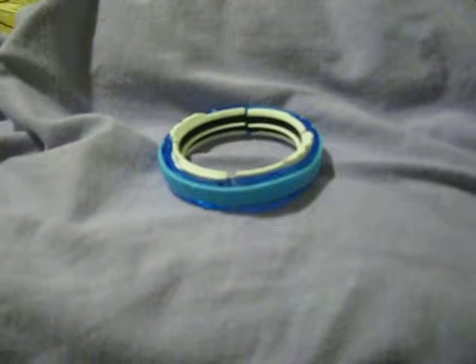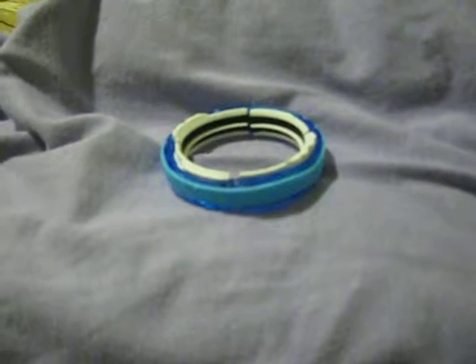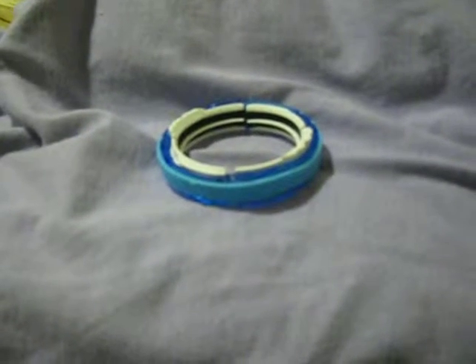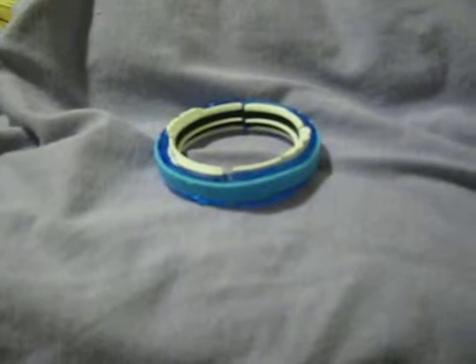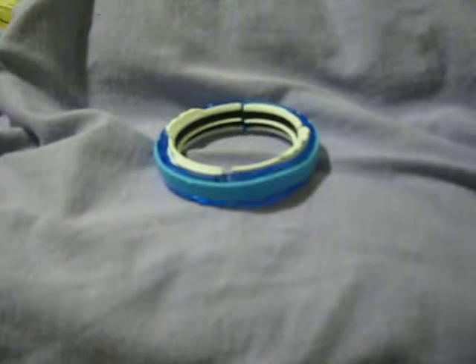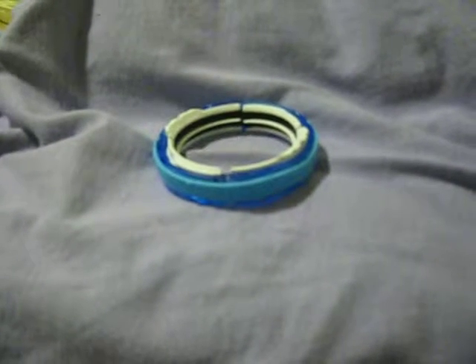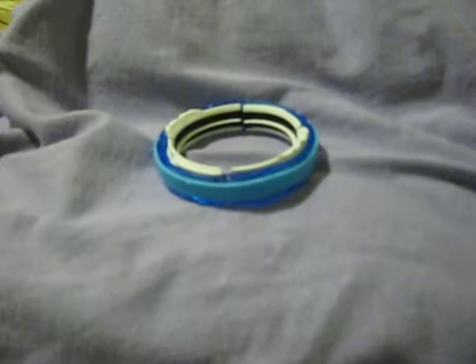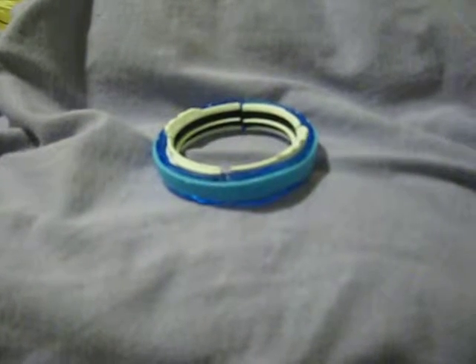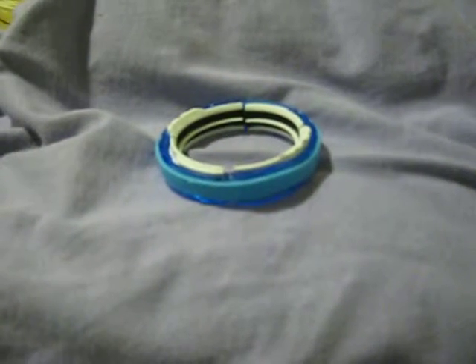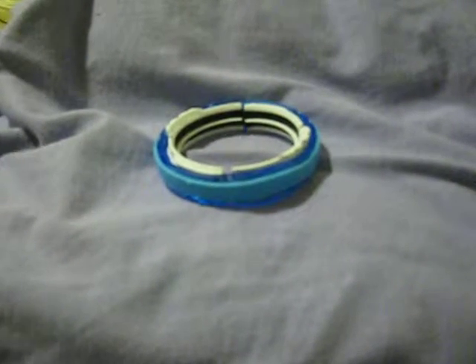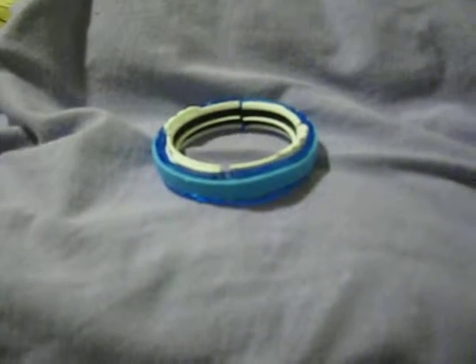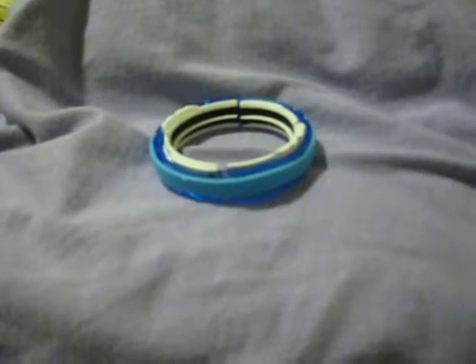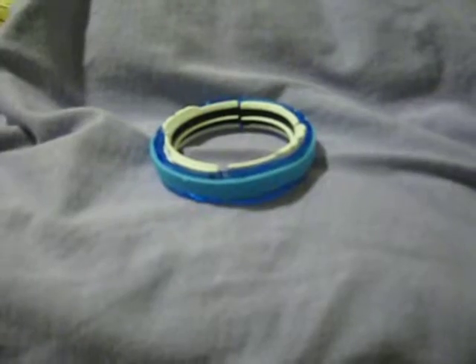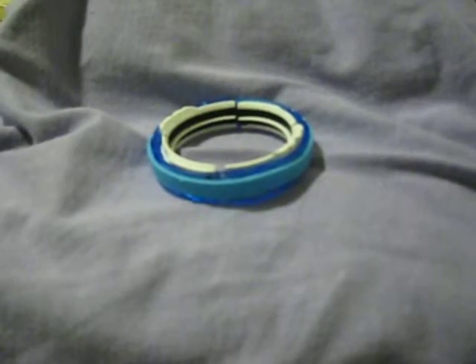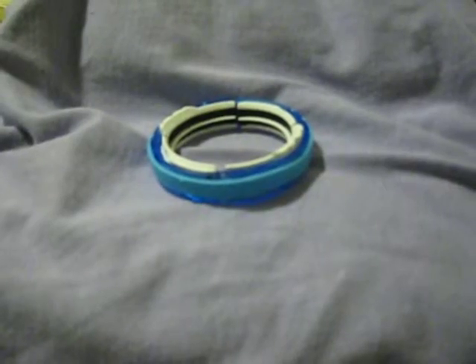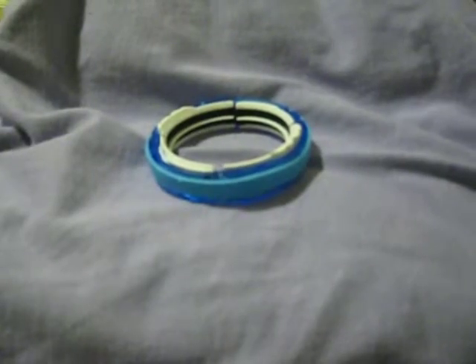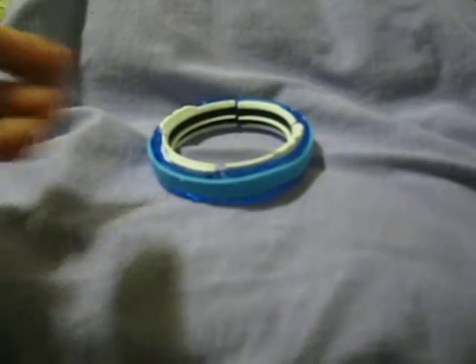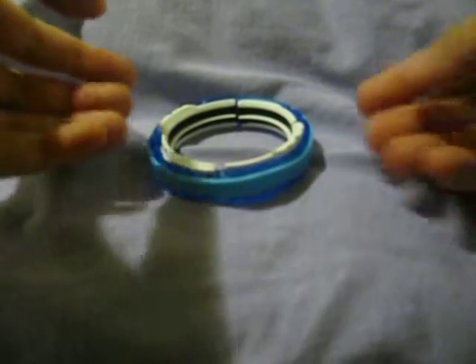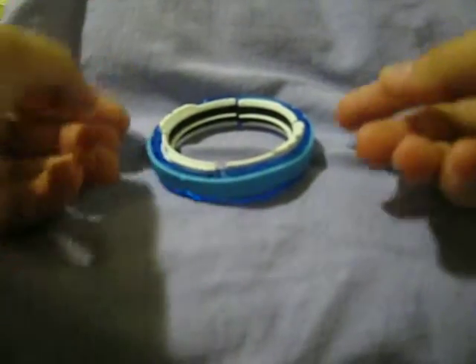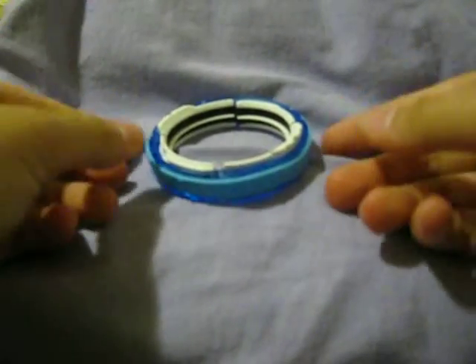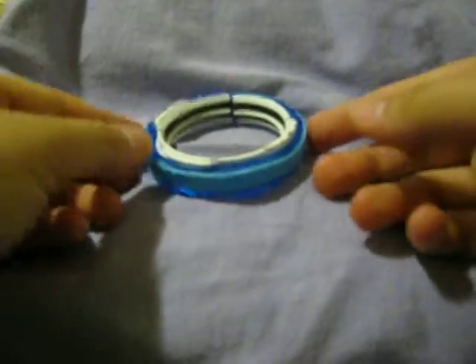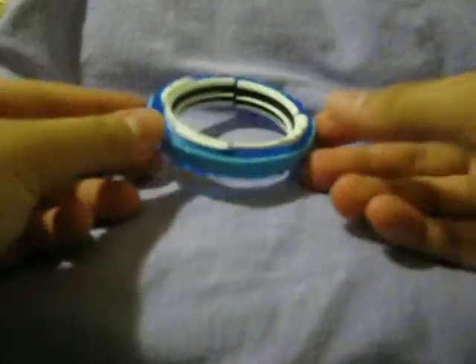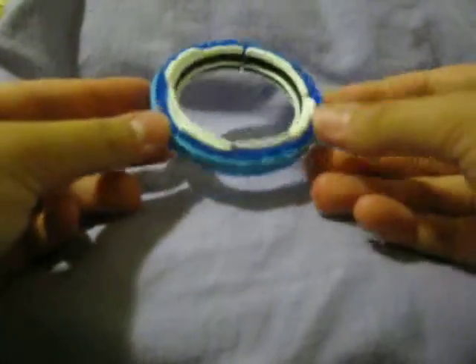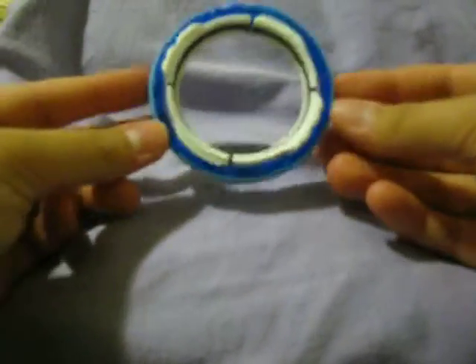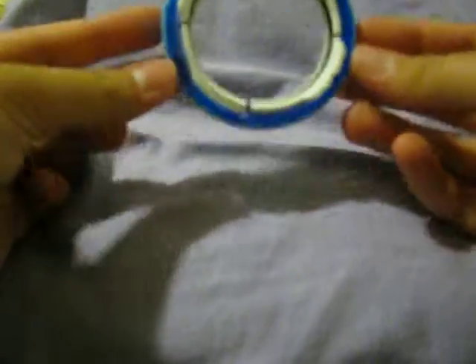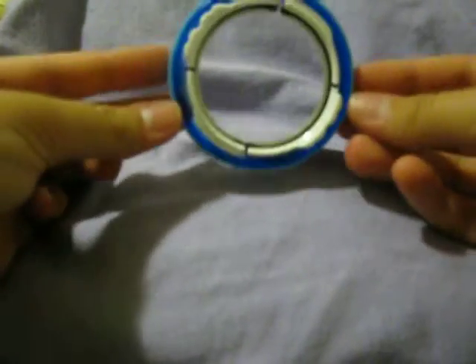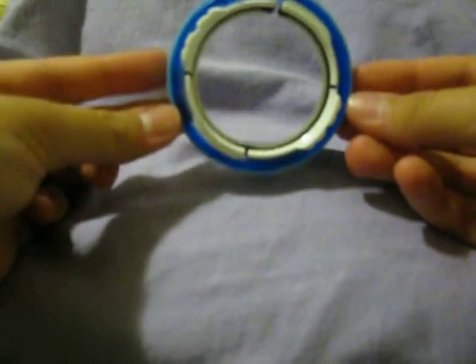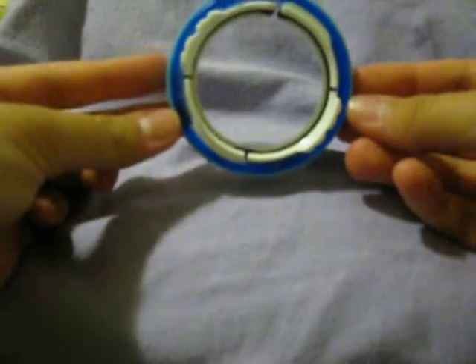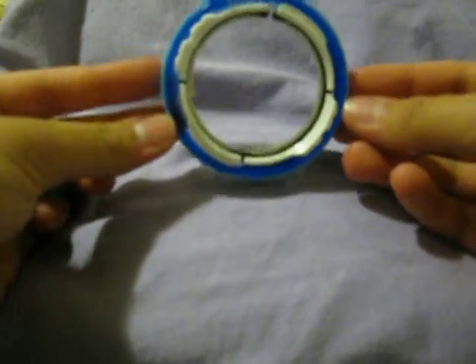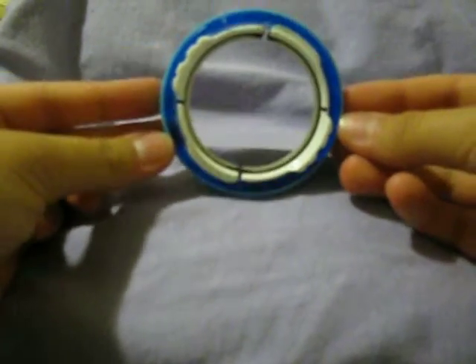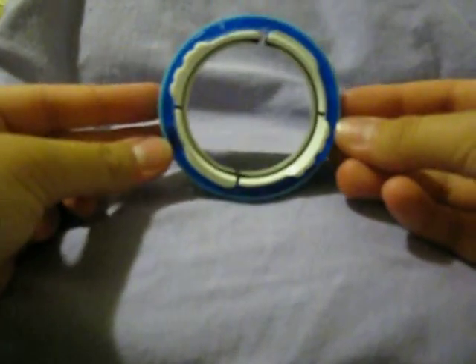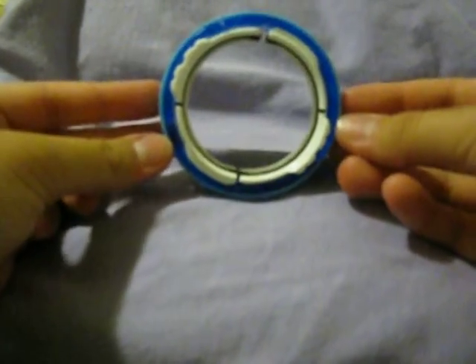Hey YouTube, LoveTheHamster97, back to you with a video about how to clean a lock connector.